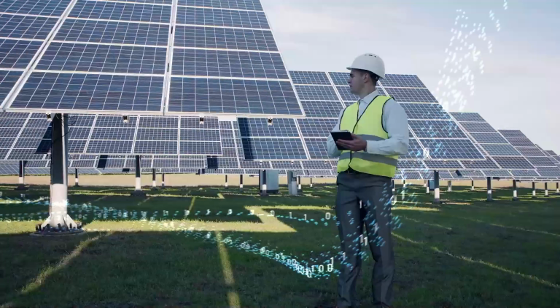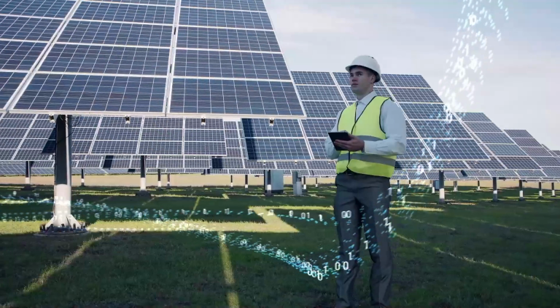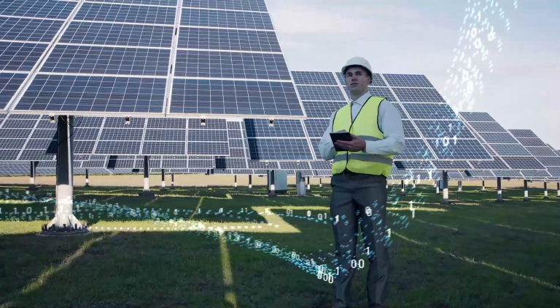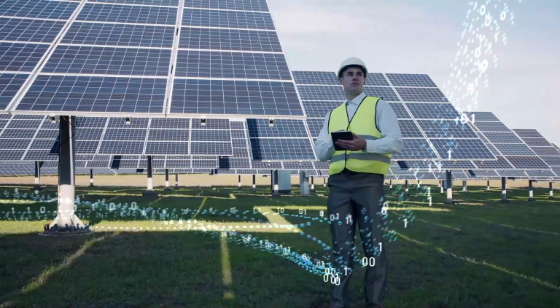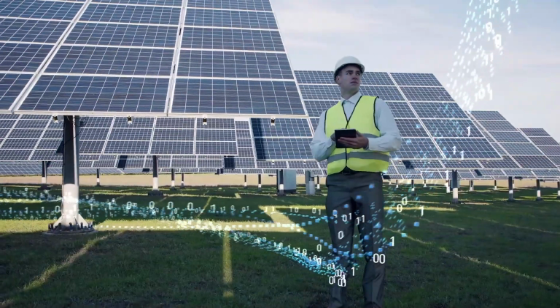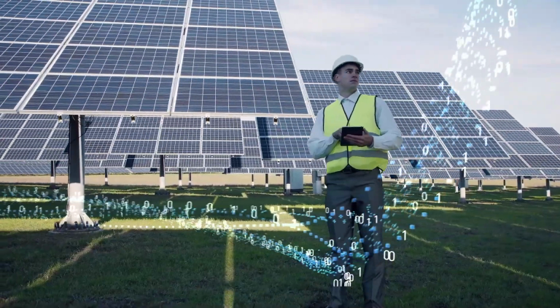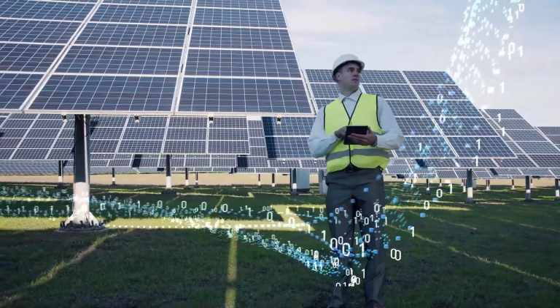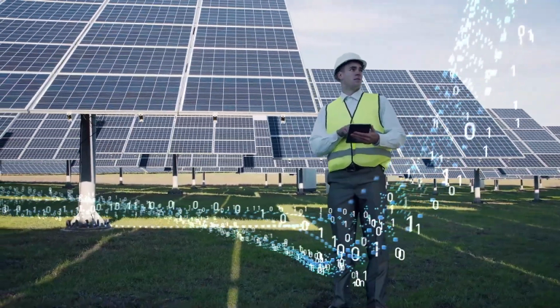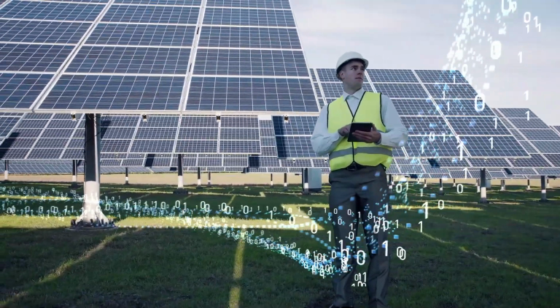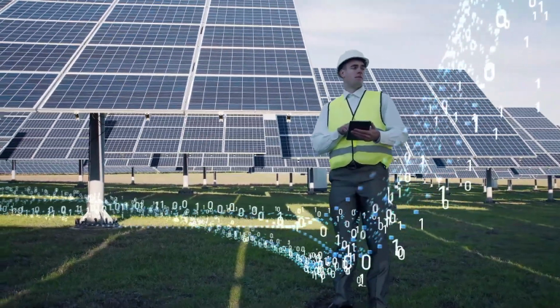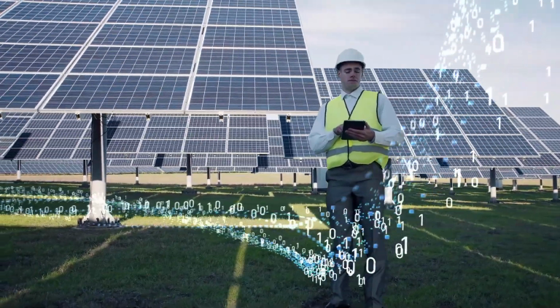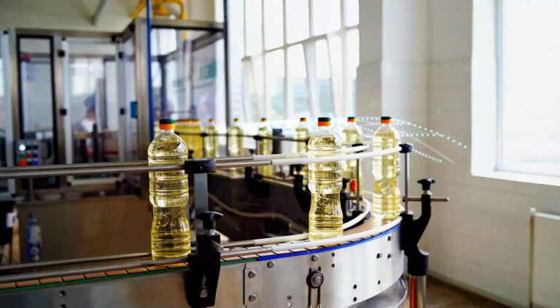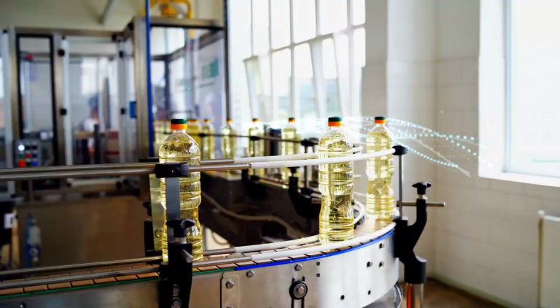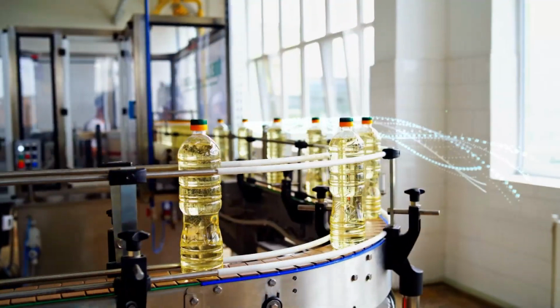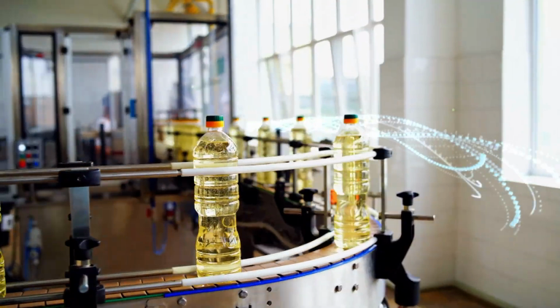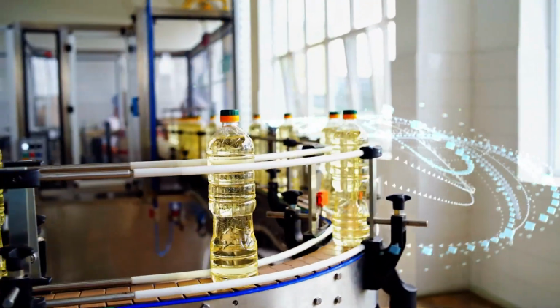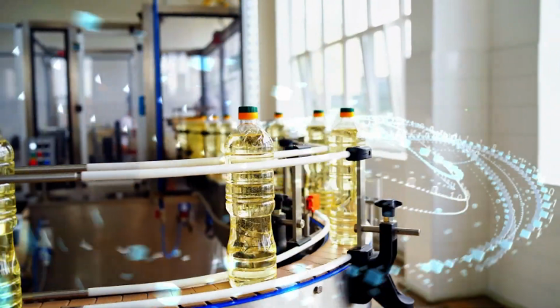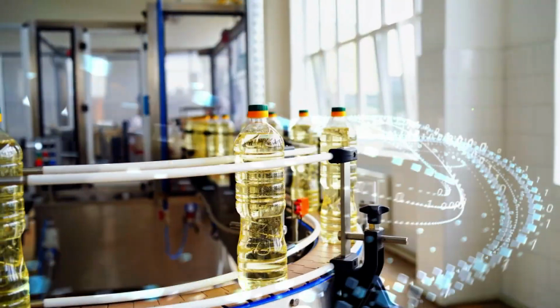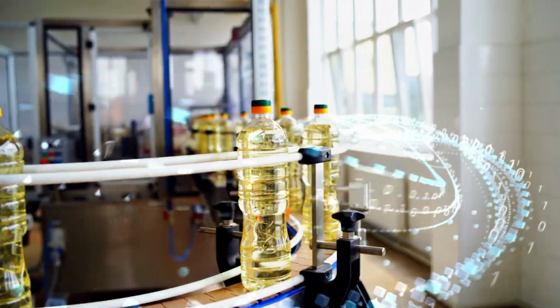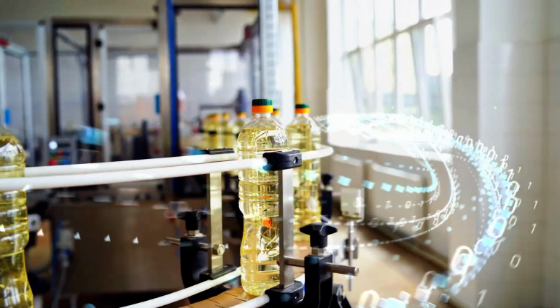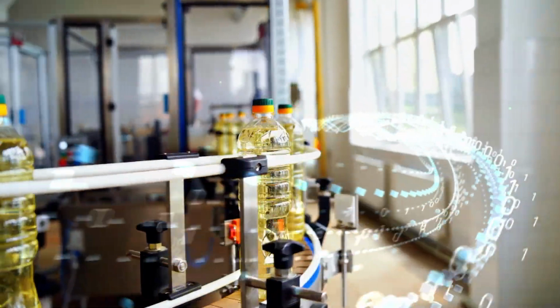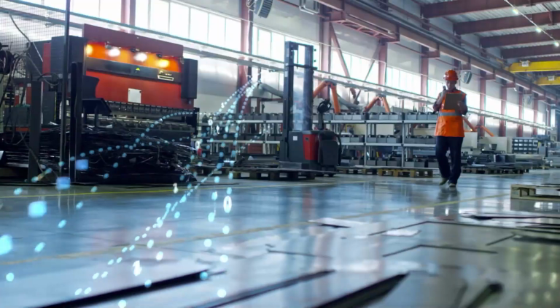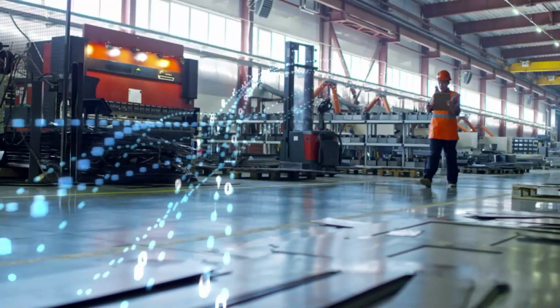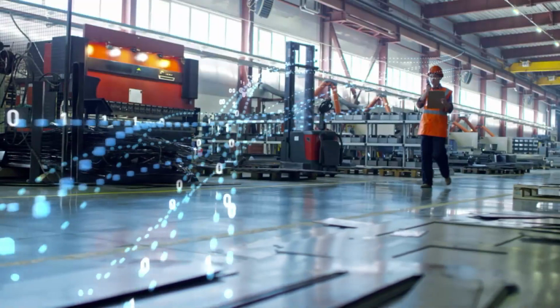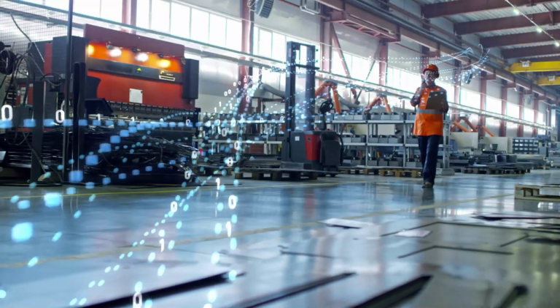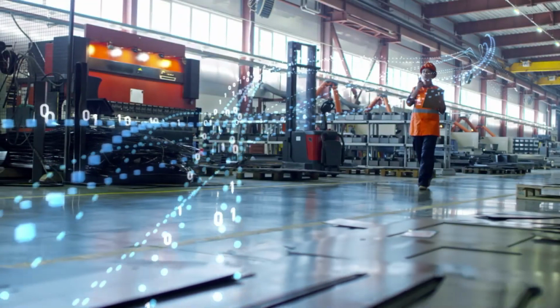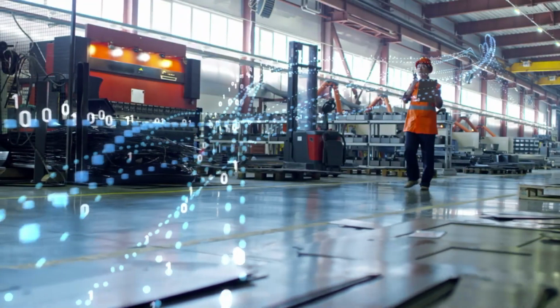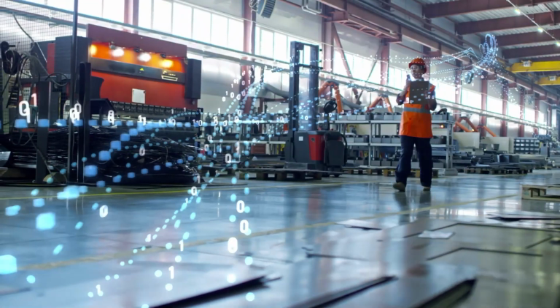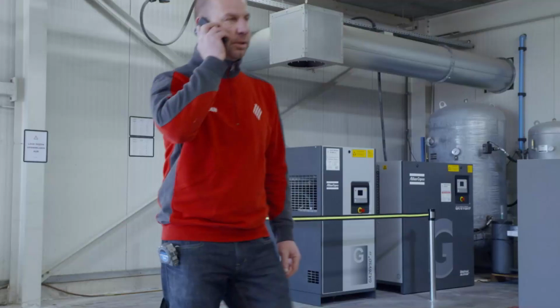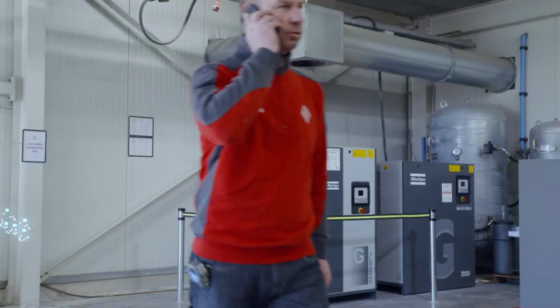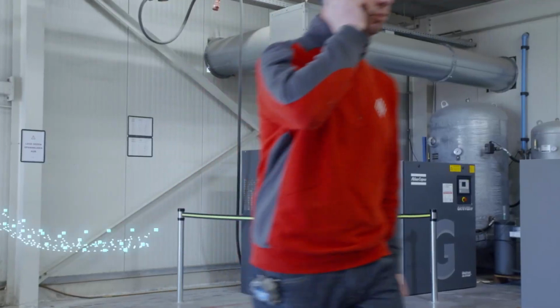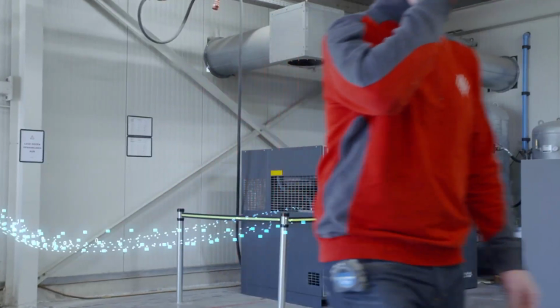For your compressed air equipment, data processing is key to ensure top performance, energy efficiency and a continuous airflow.